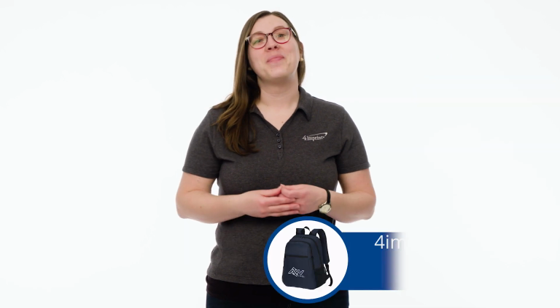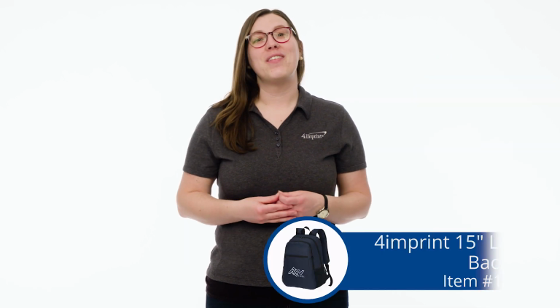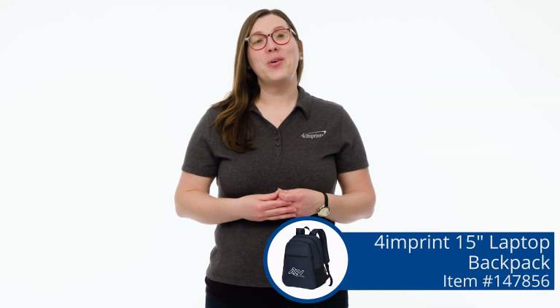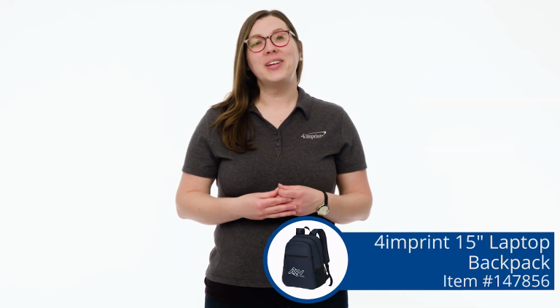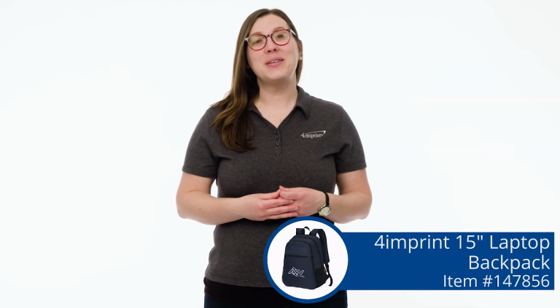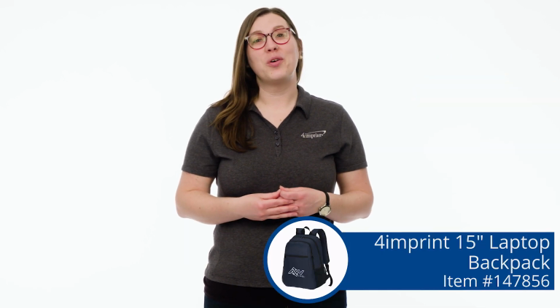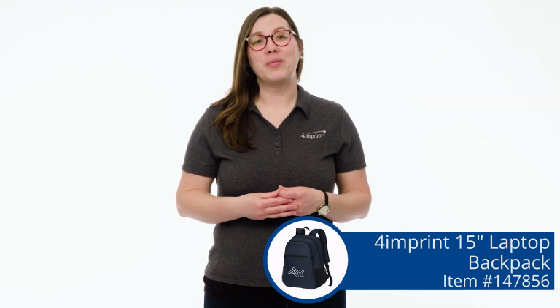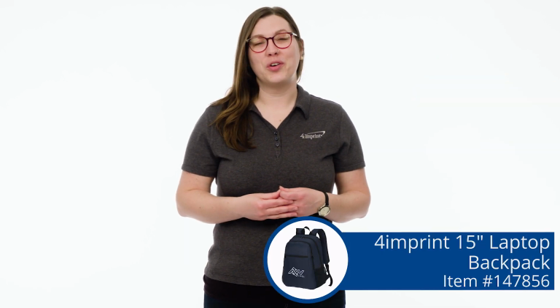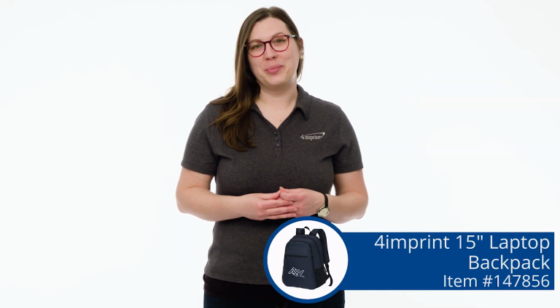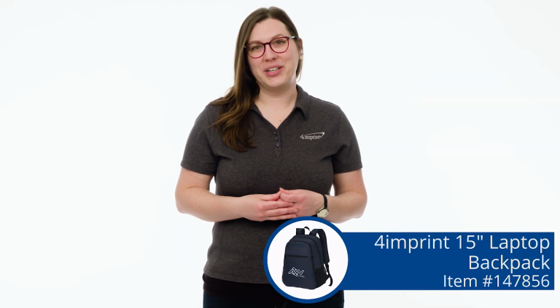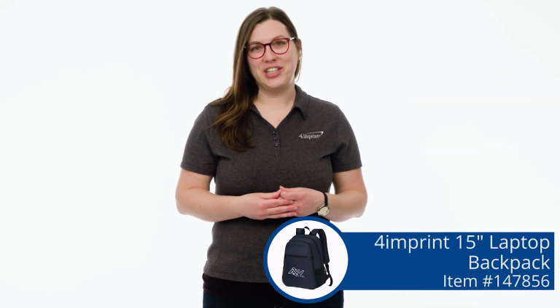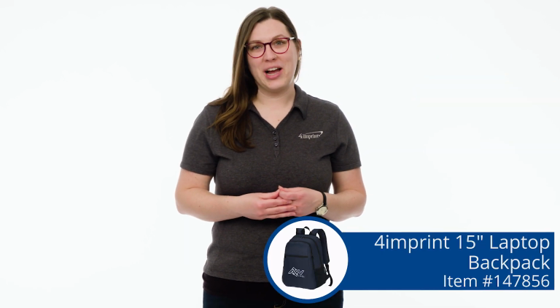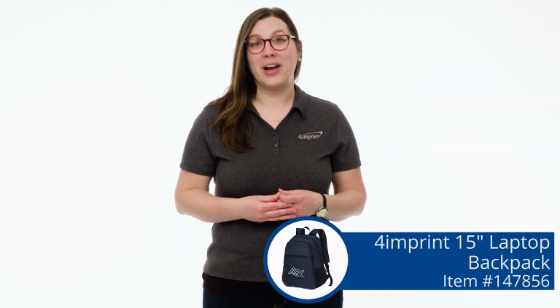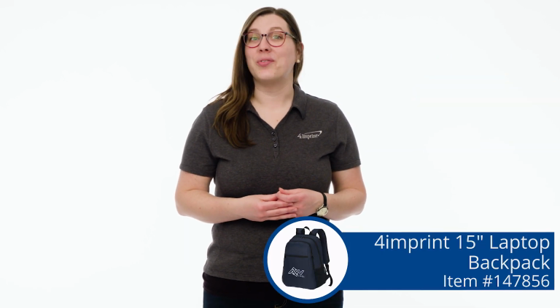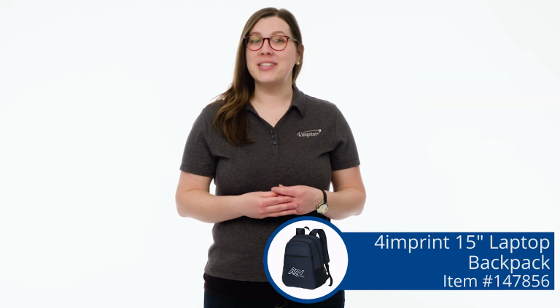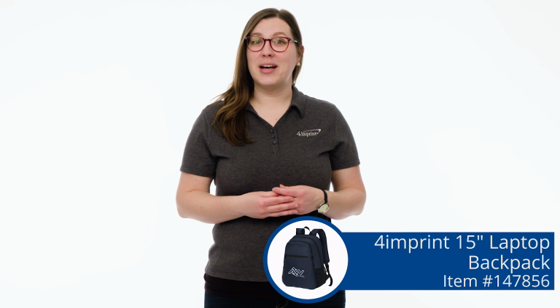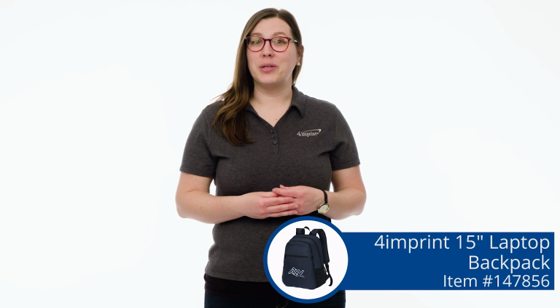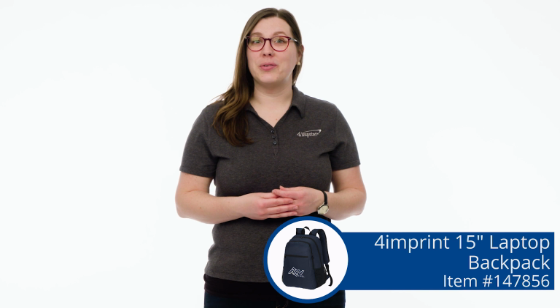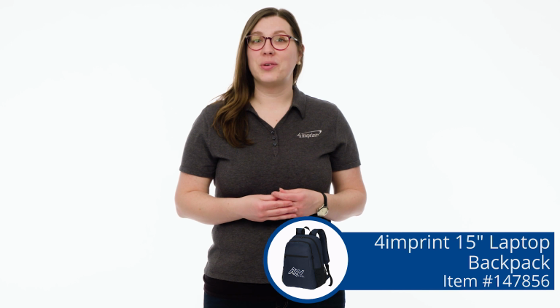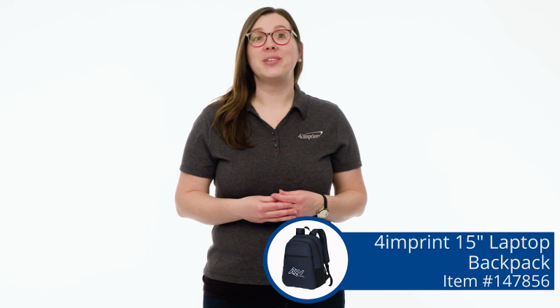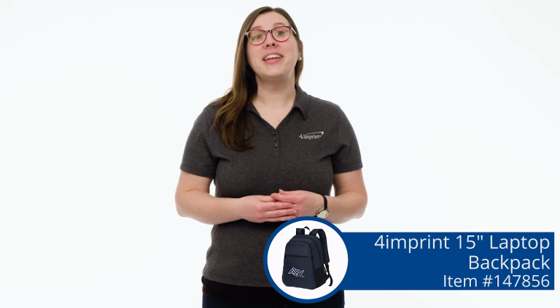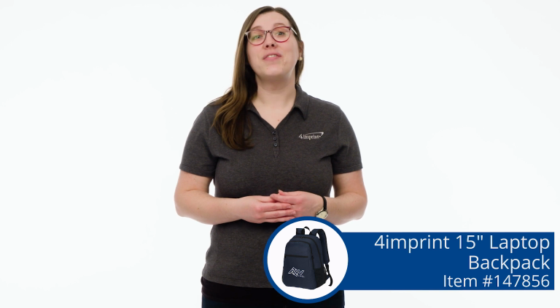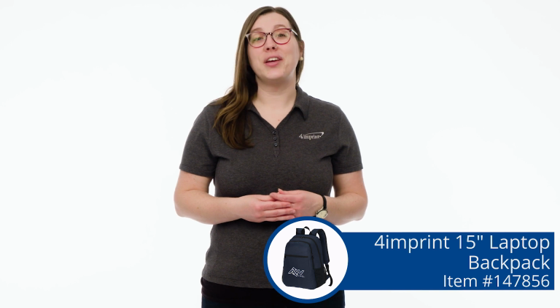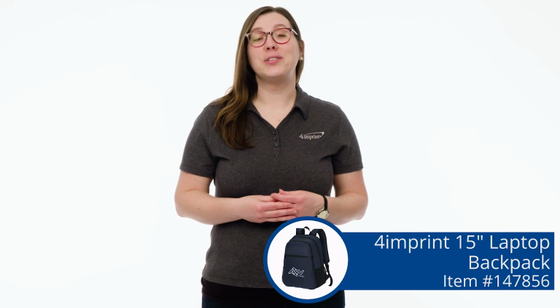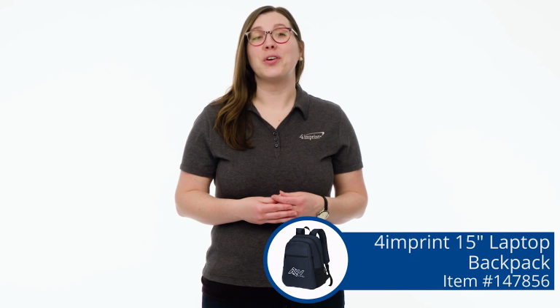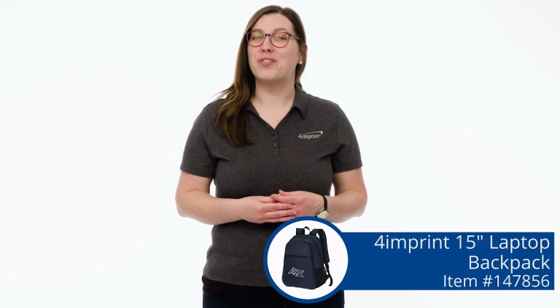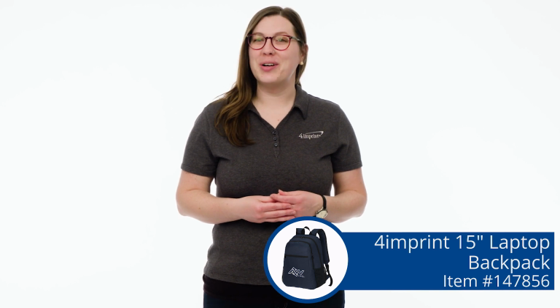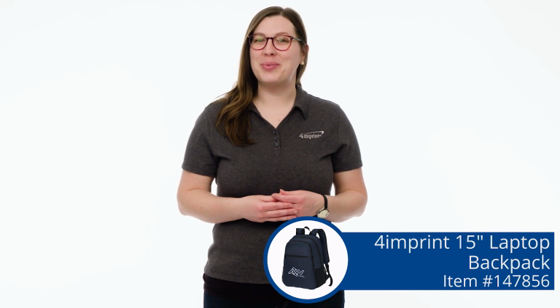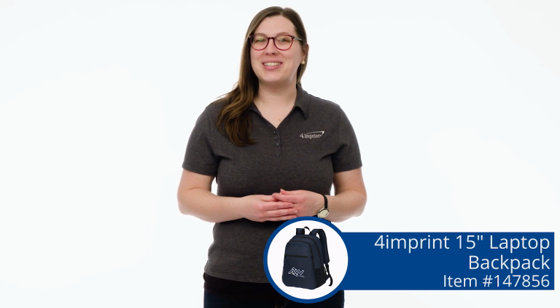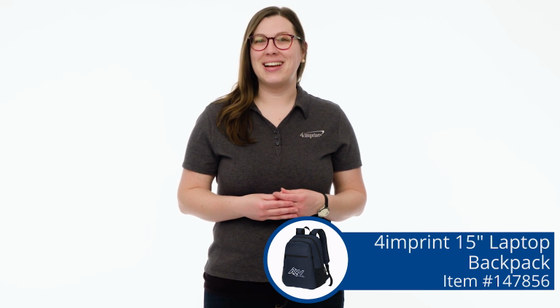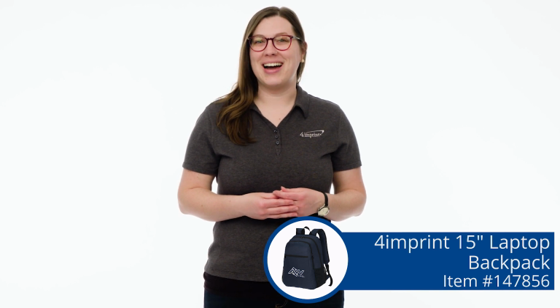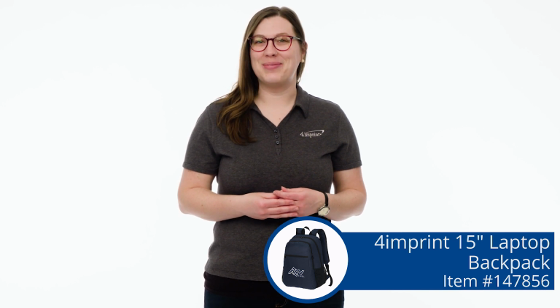If you want to see more from 4imprint, check out our recent uploads, related videos, or 4imprint.com.